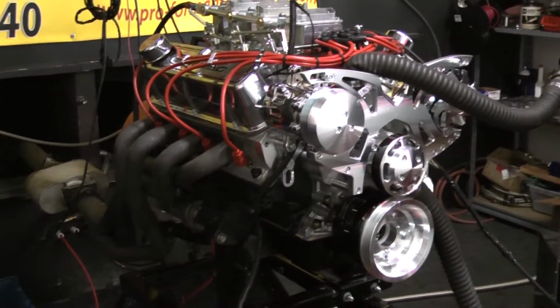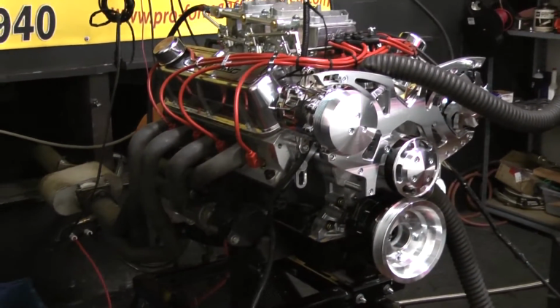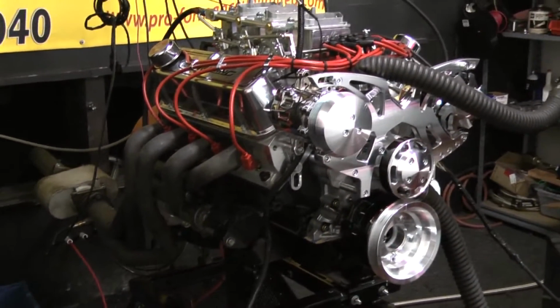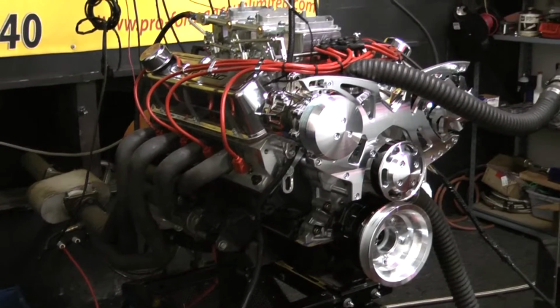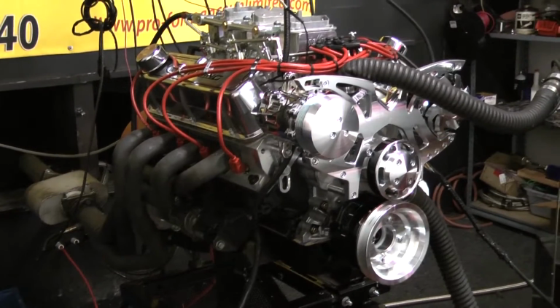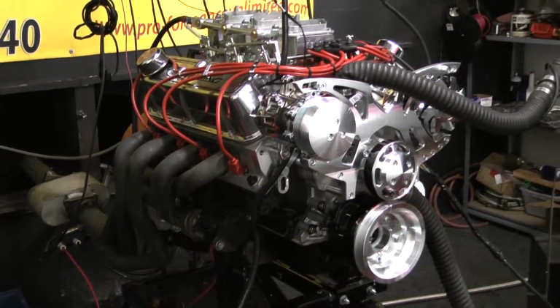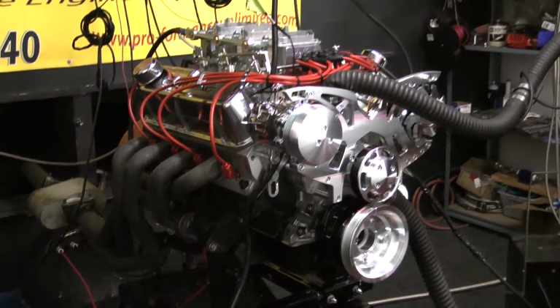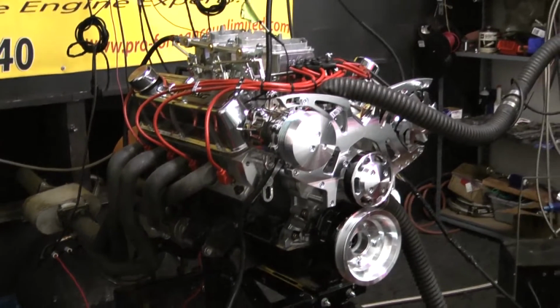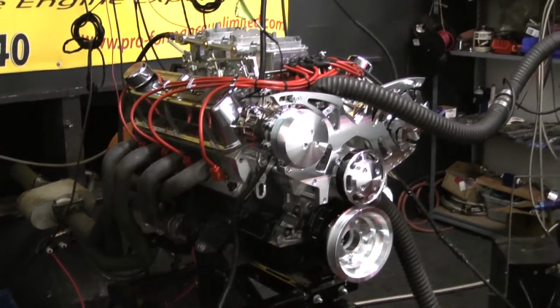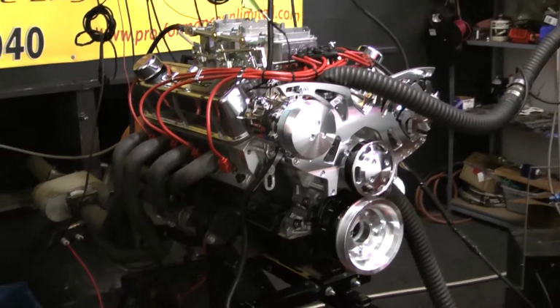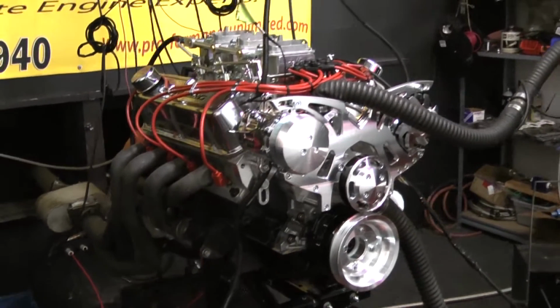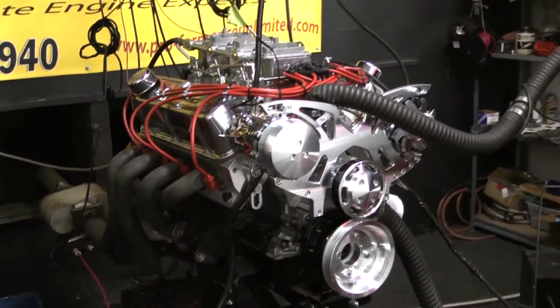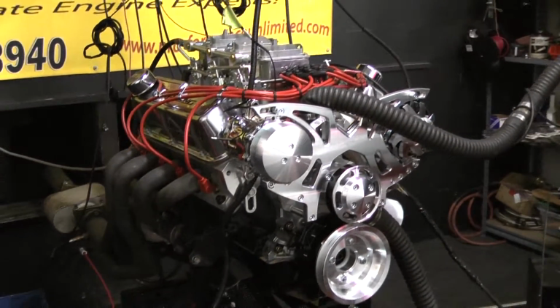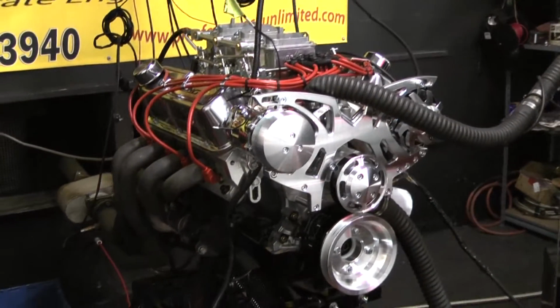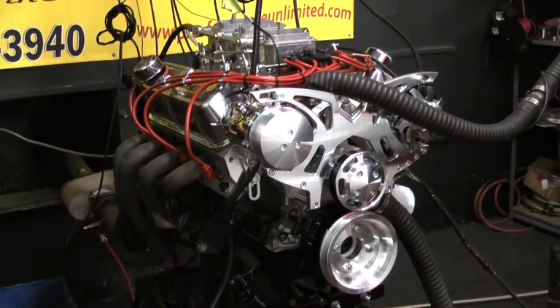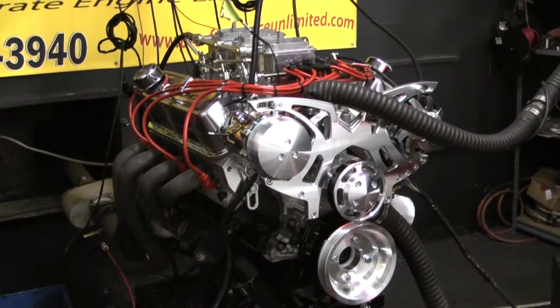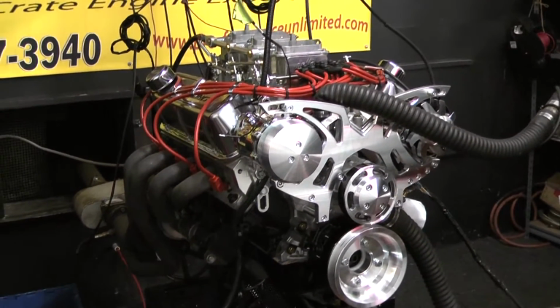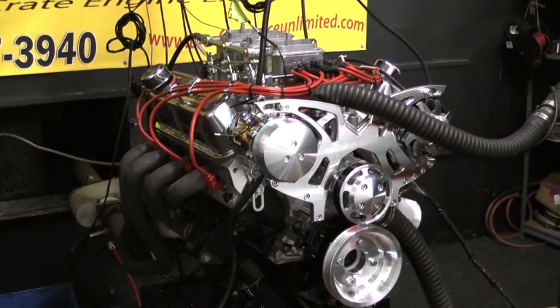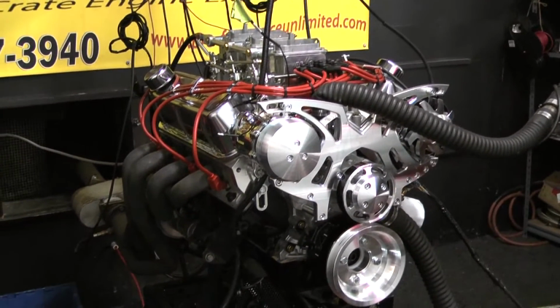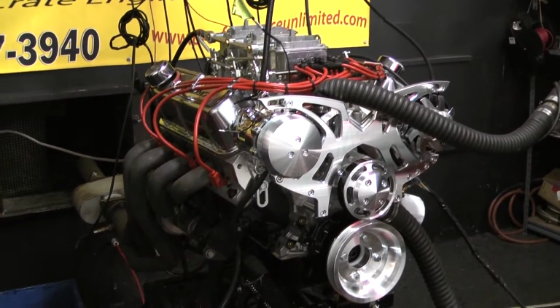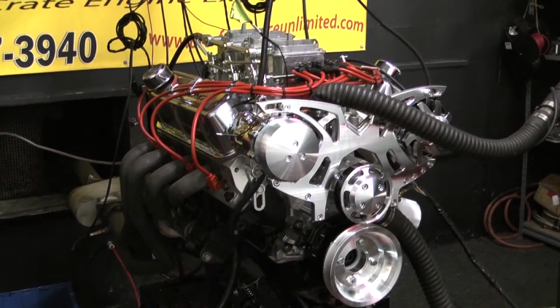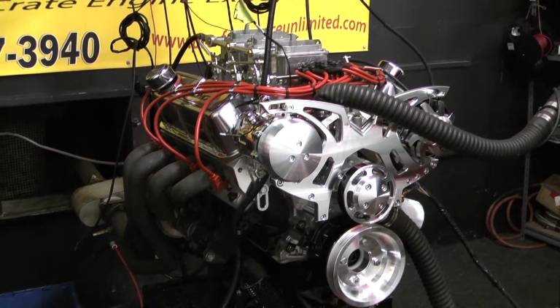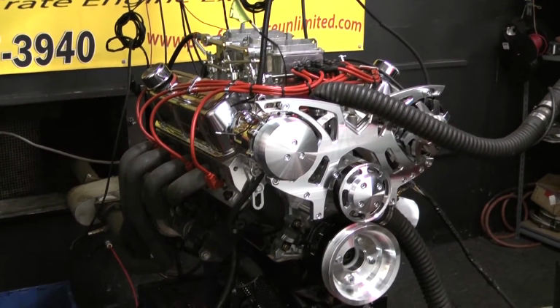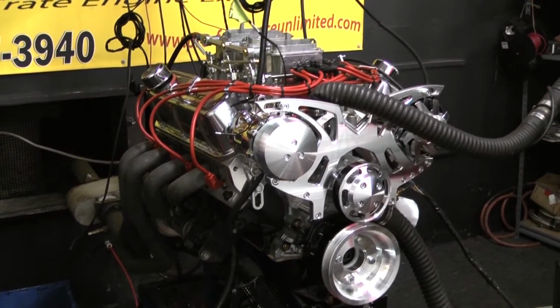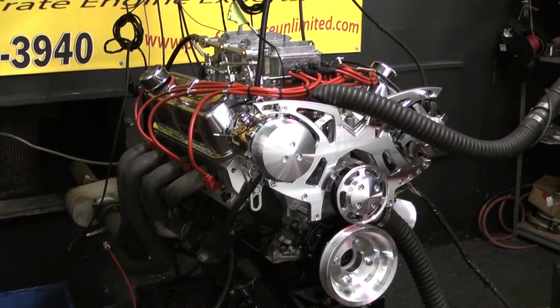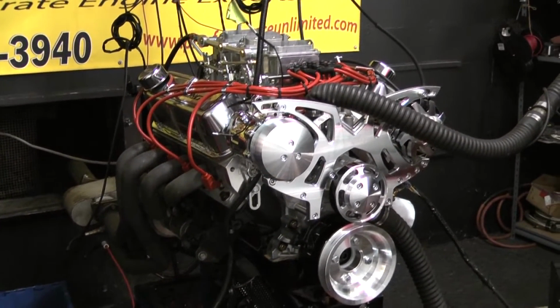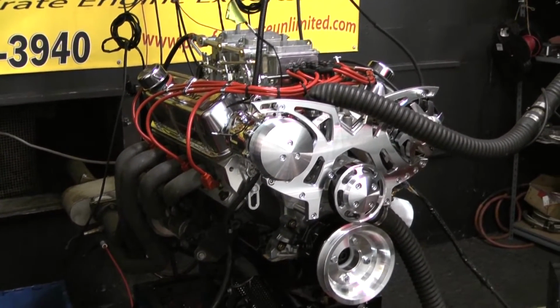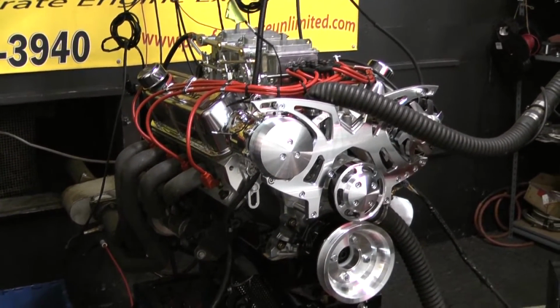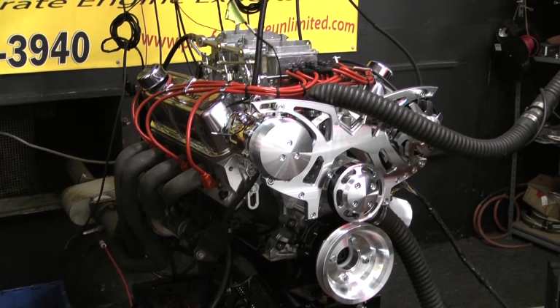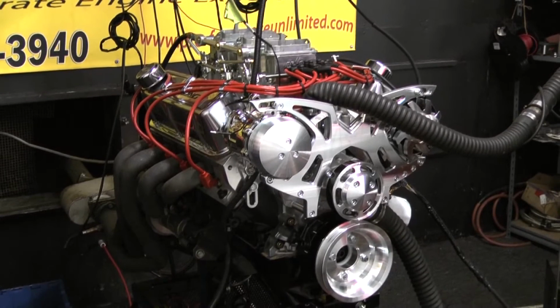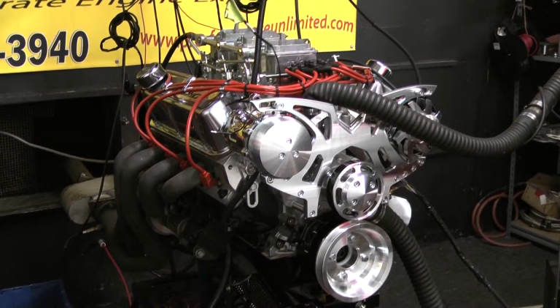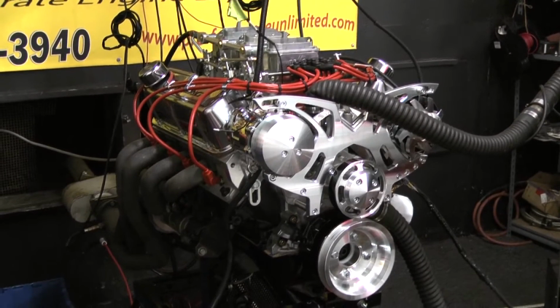If you want to check us out on the web, it's ProPerformanceUnlimited.com. Stay tuned for the dyno run.